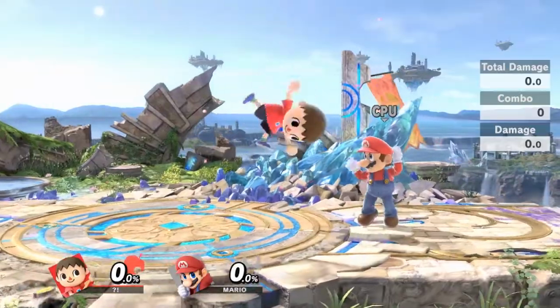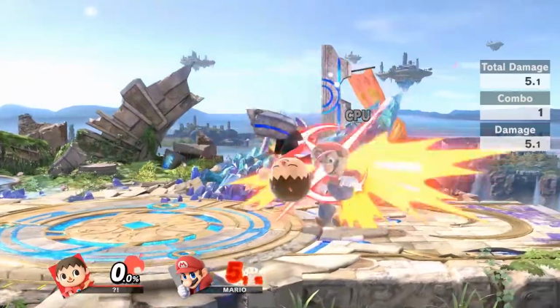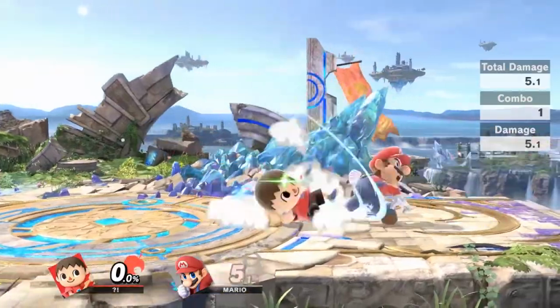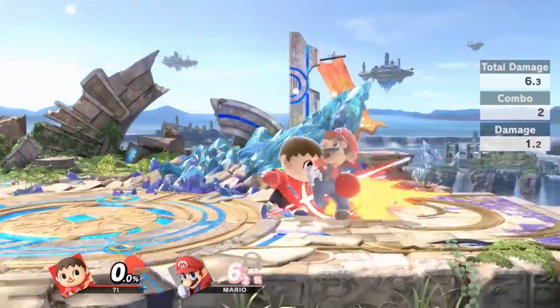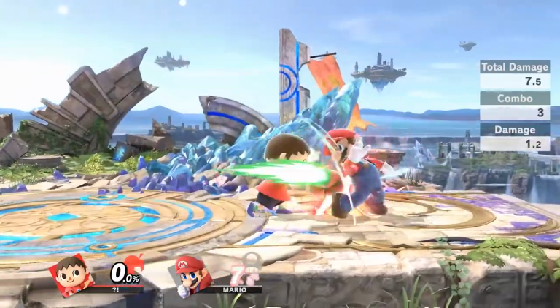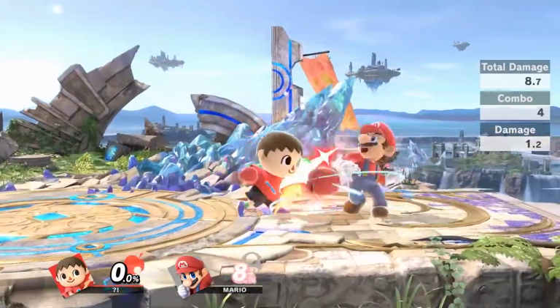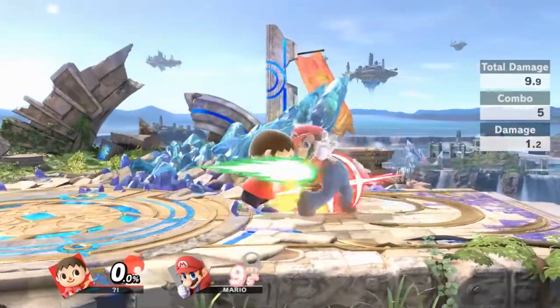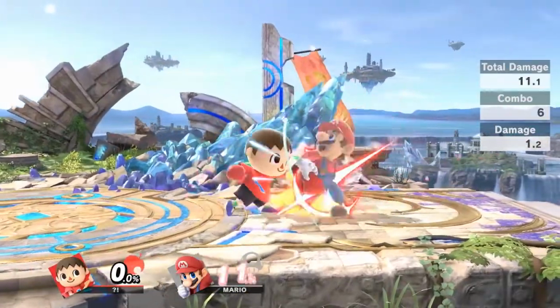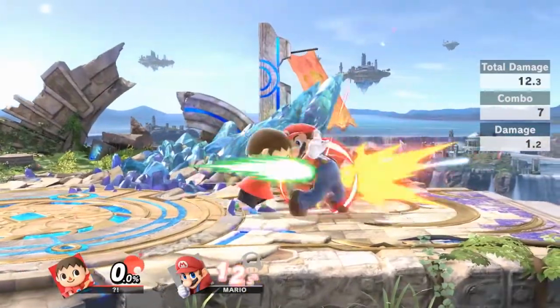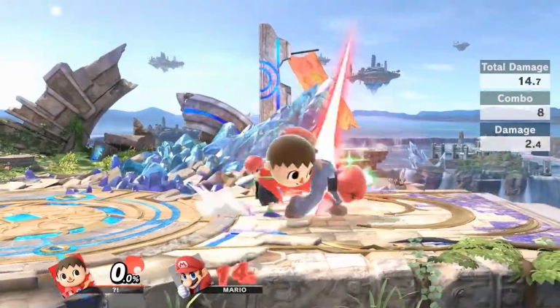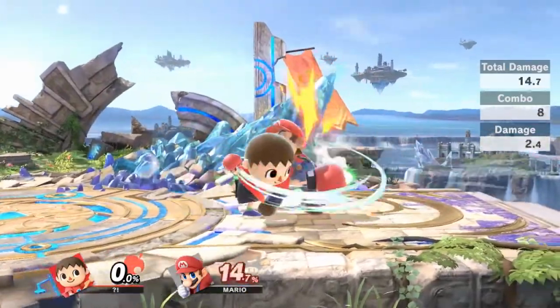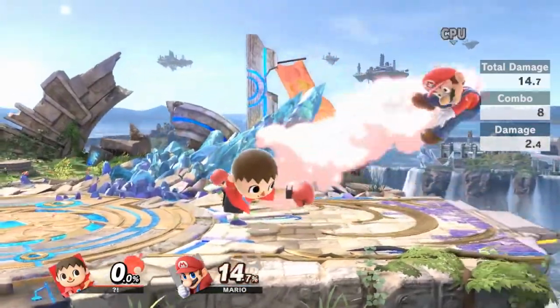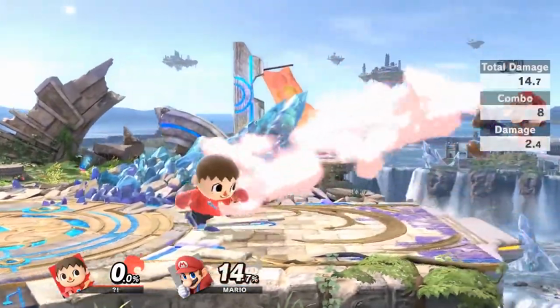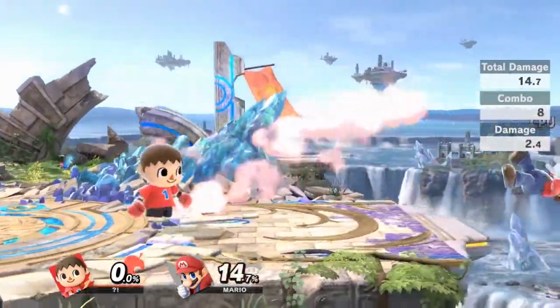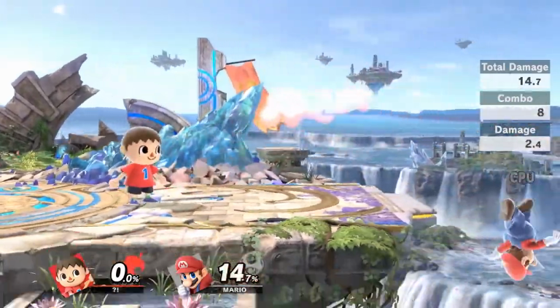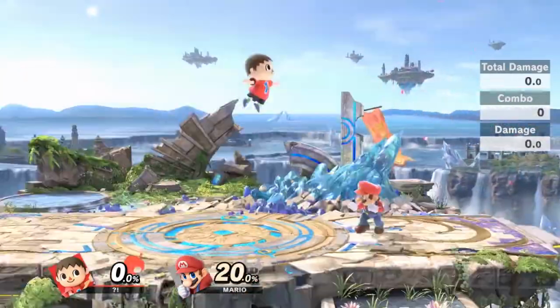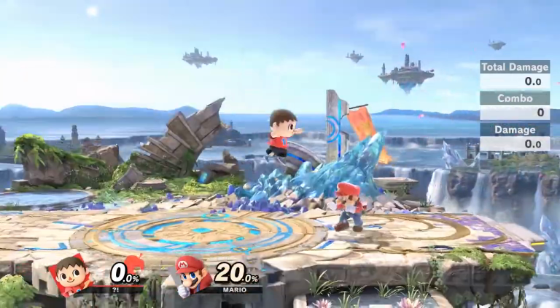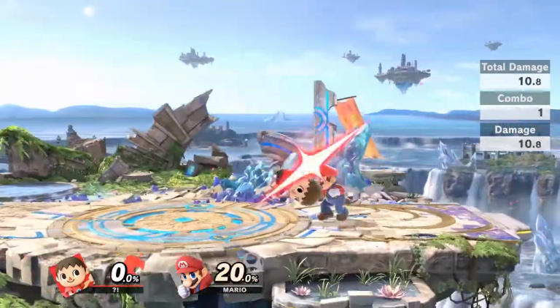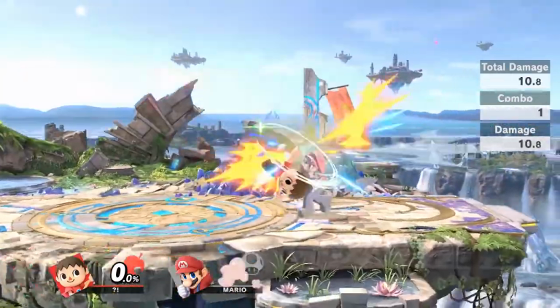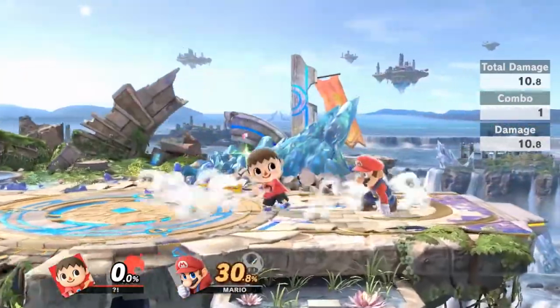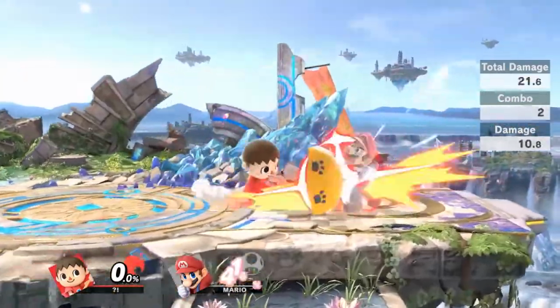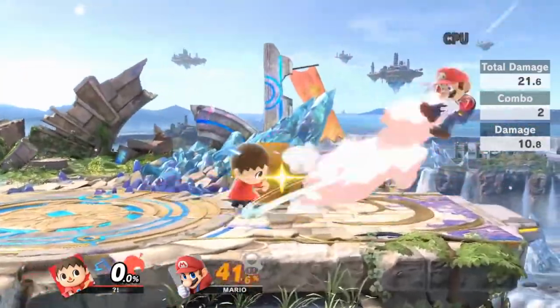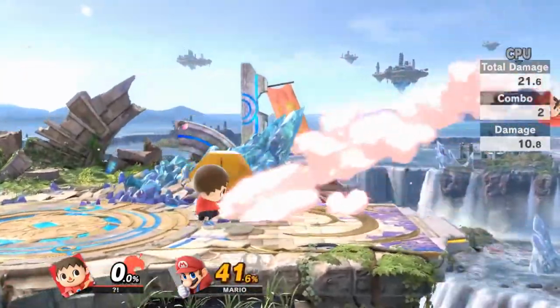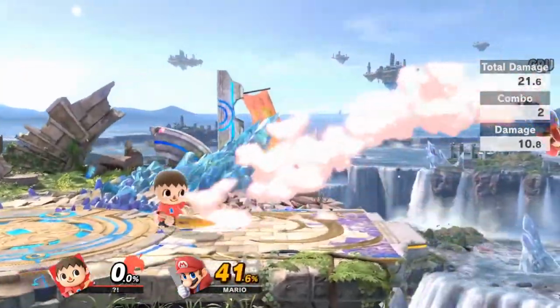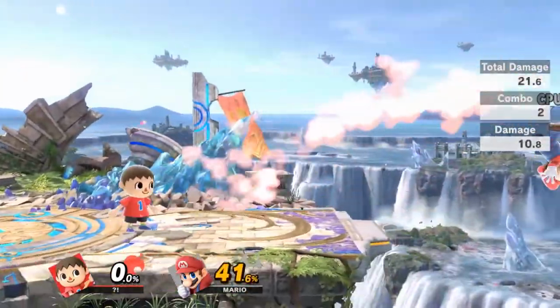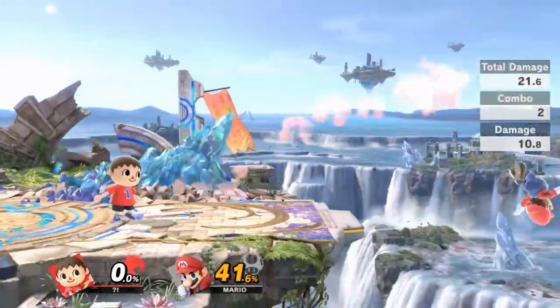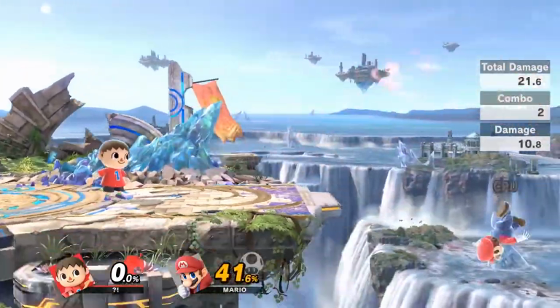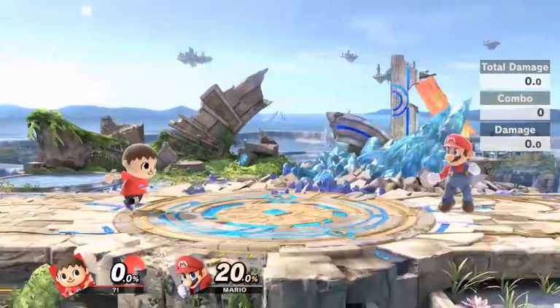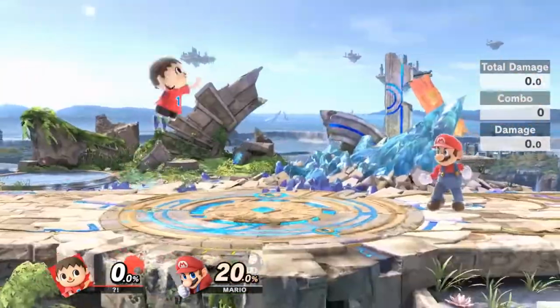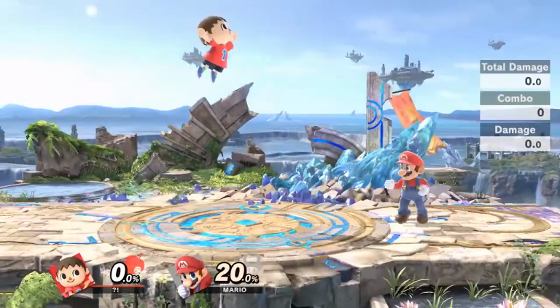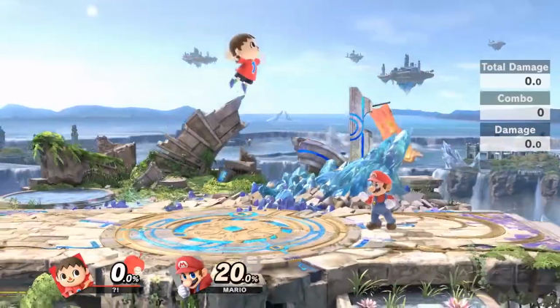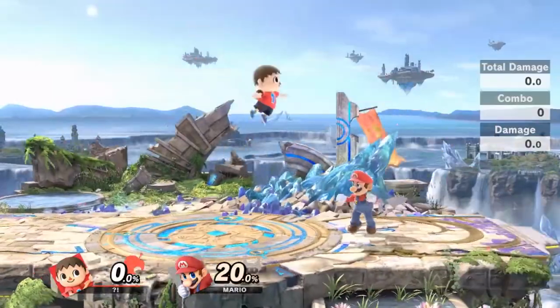Landing with Nair will combo into Jab, Forward Tilt, and Down Tilt.